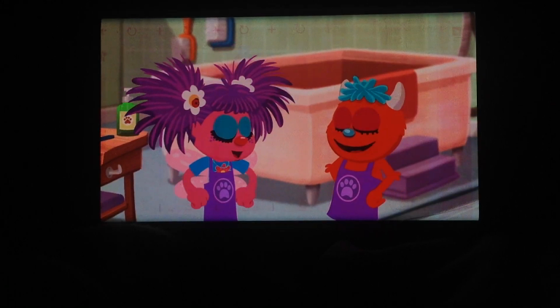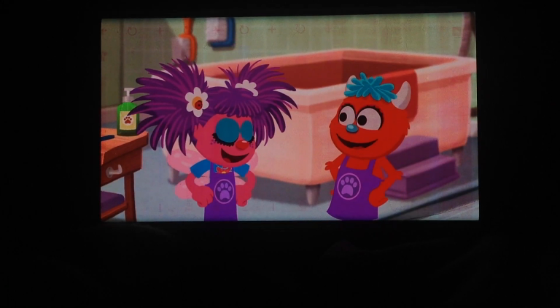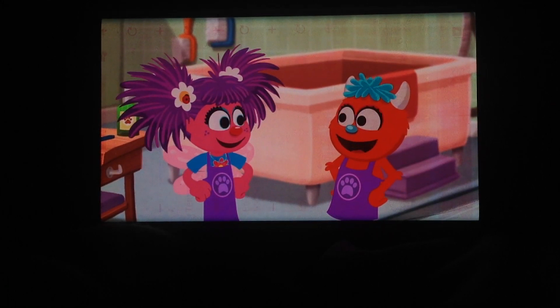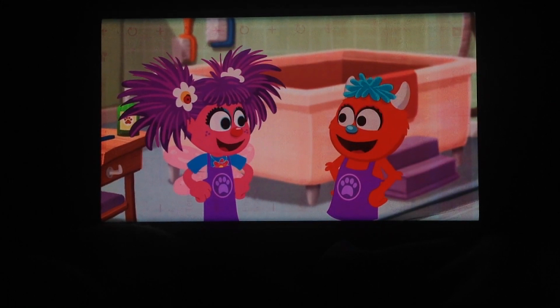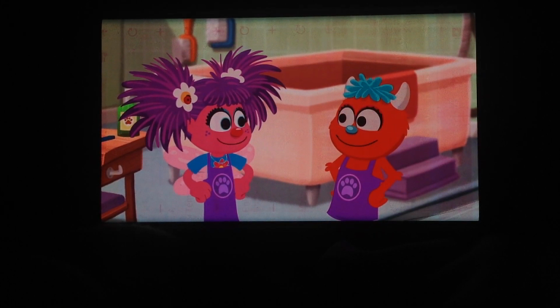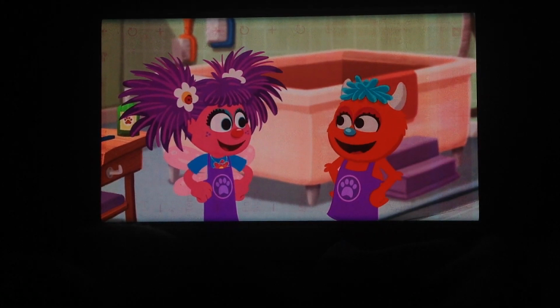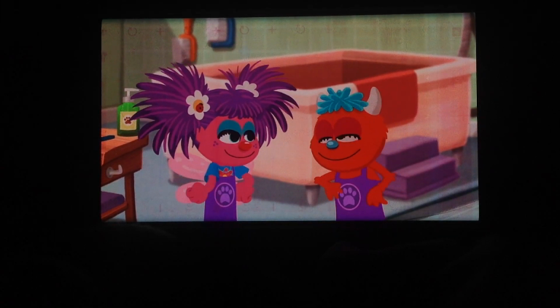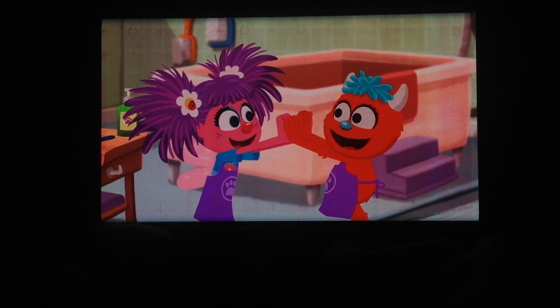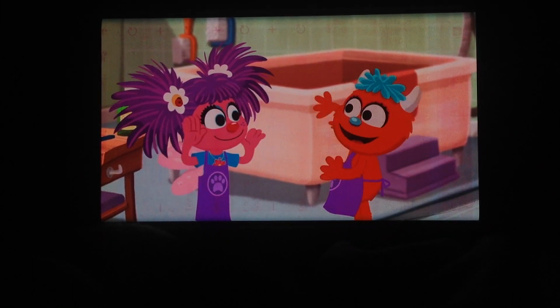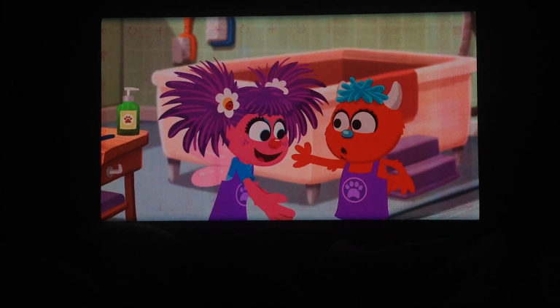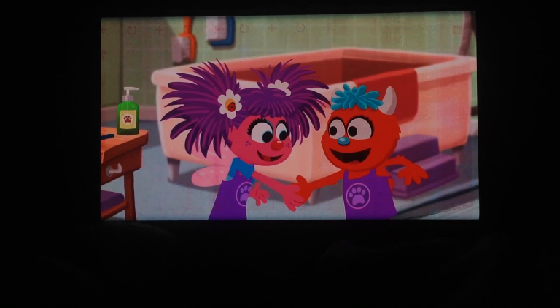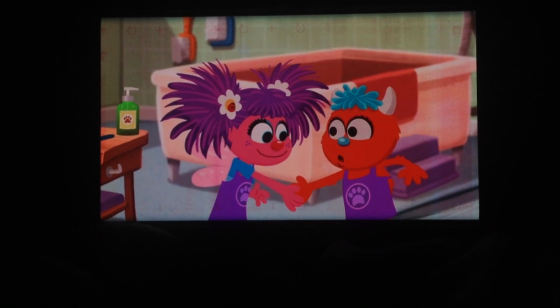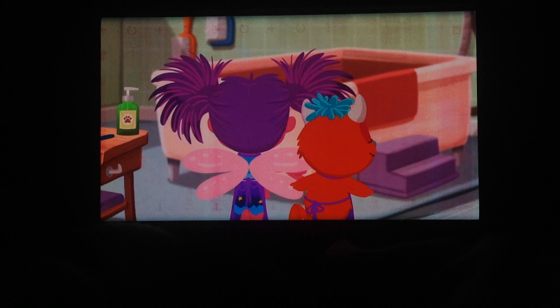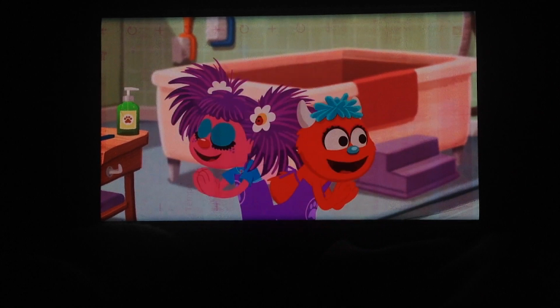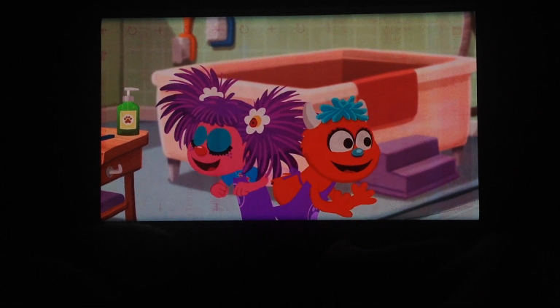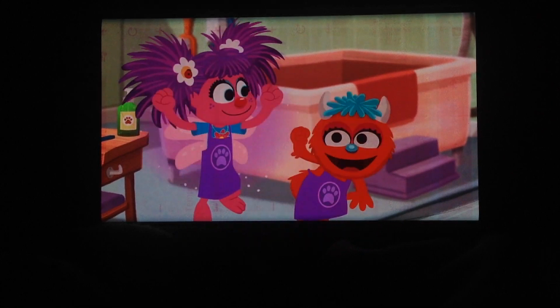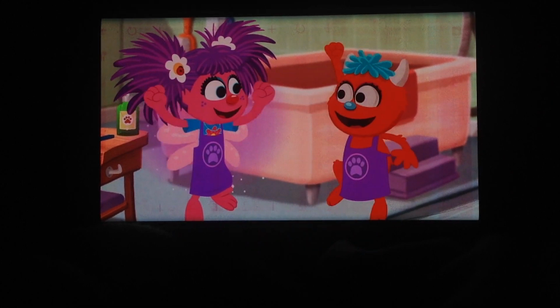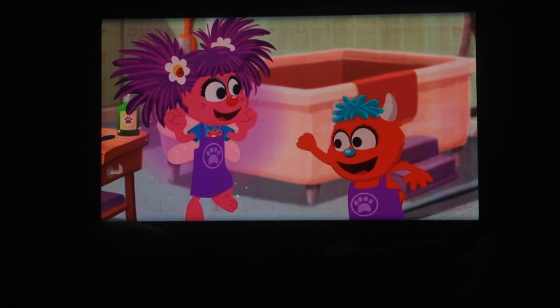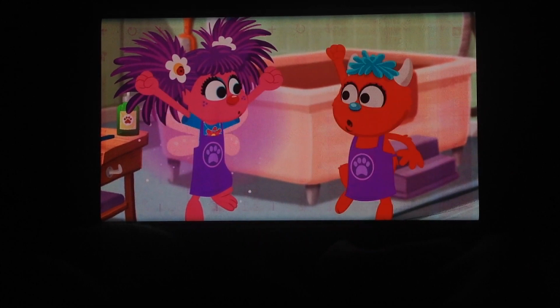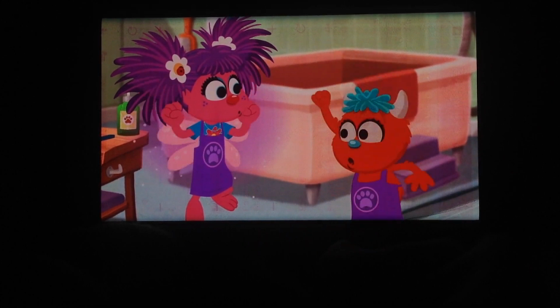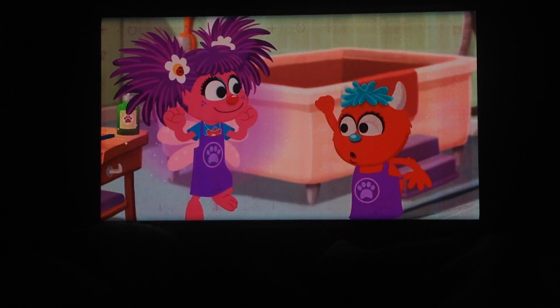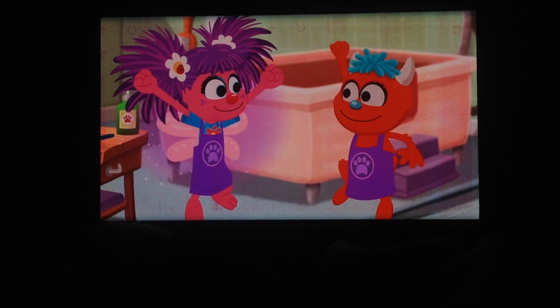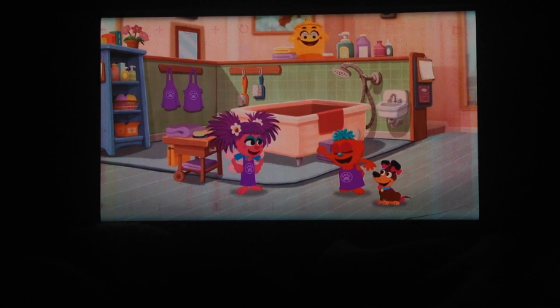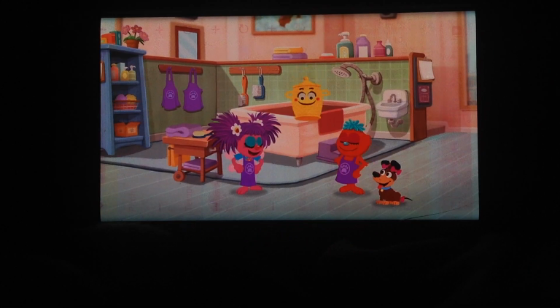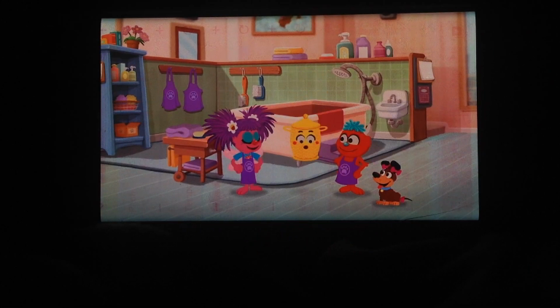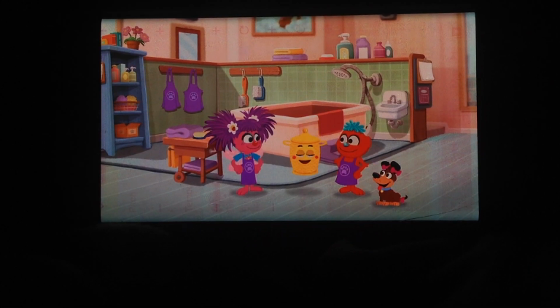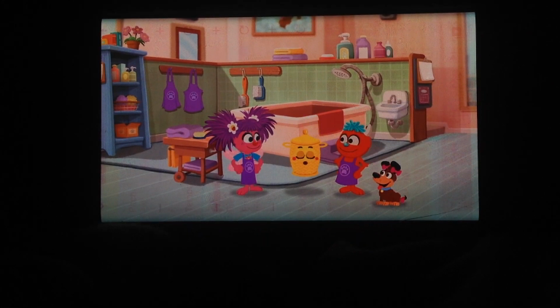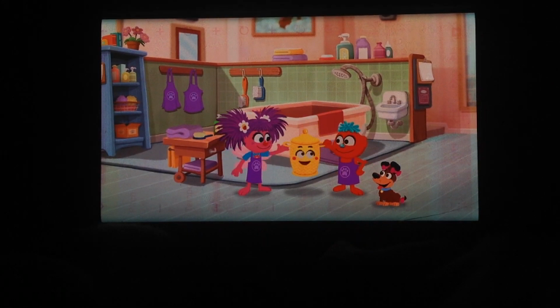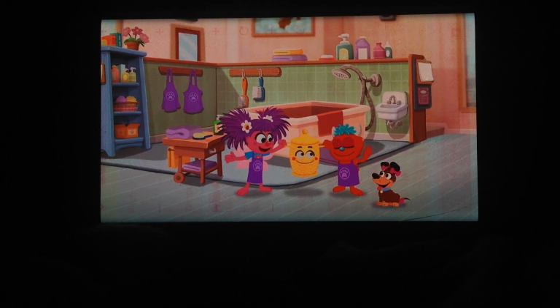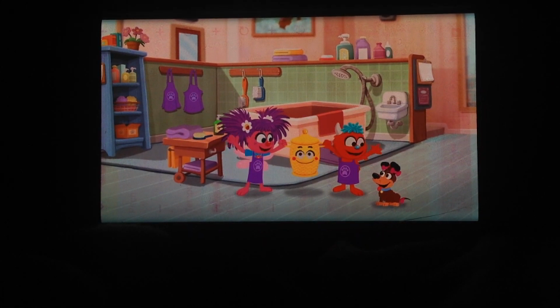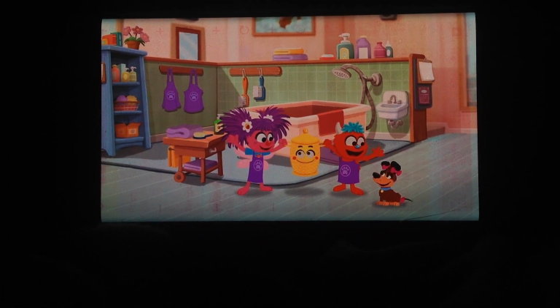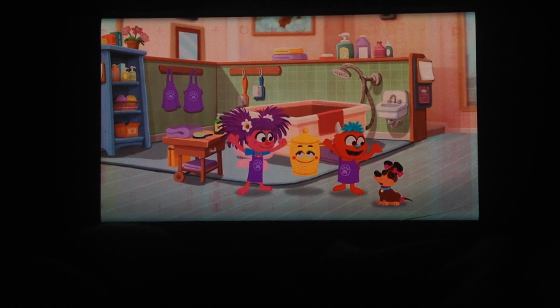We really are a great team. Secret handshake — up, high, down, low. Yay, we did it! Way to go. Time to go home. Bye, puppy.